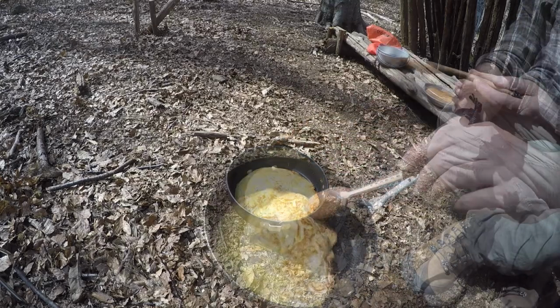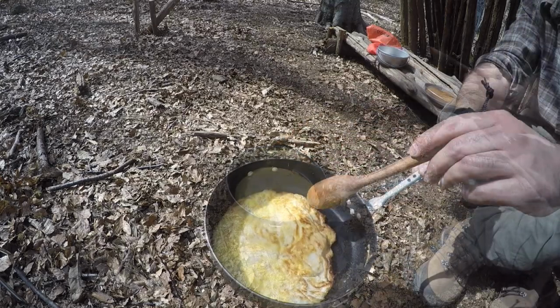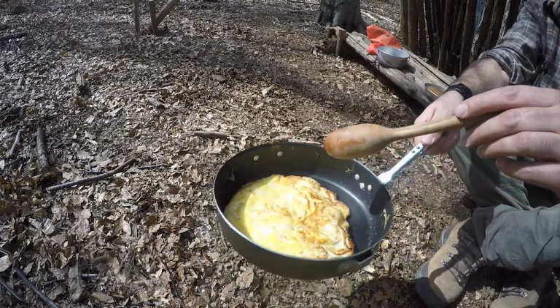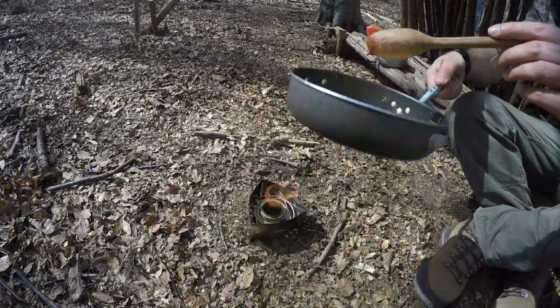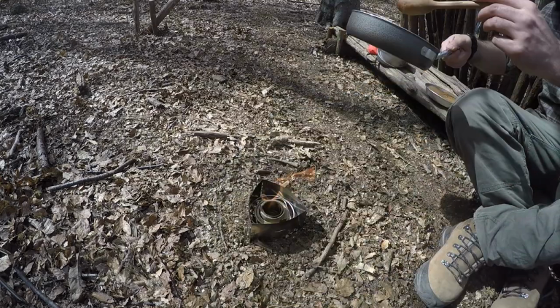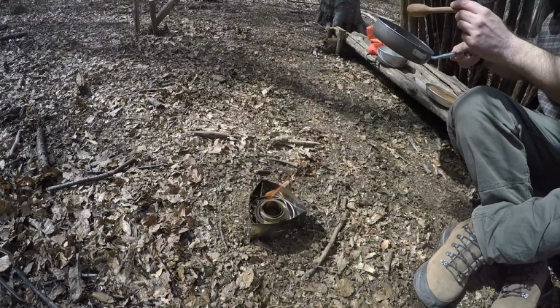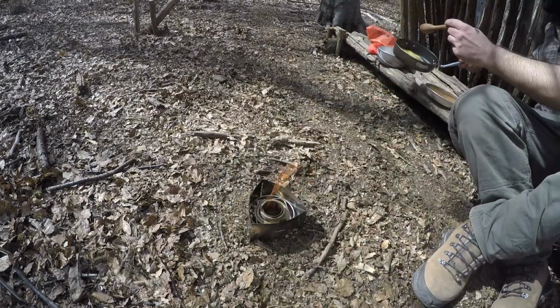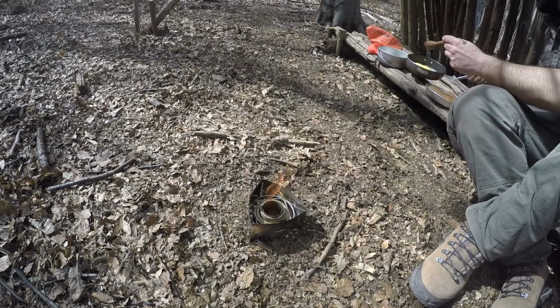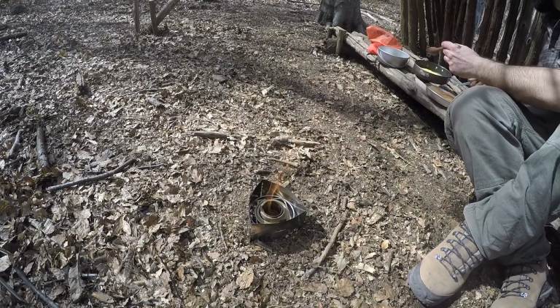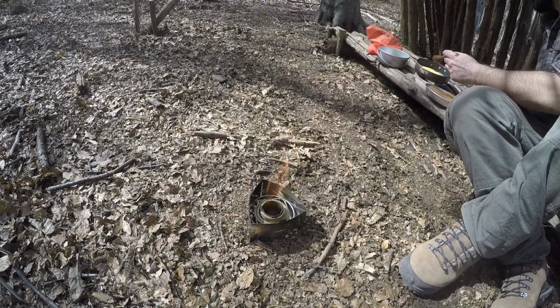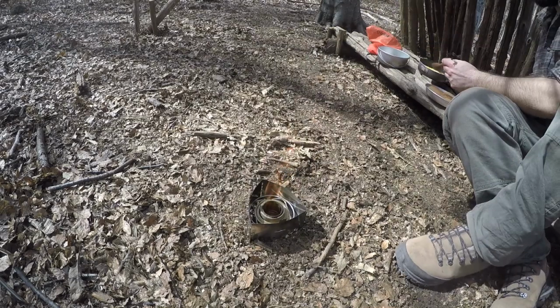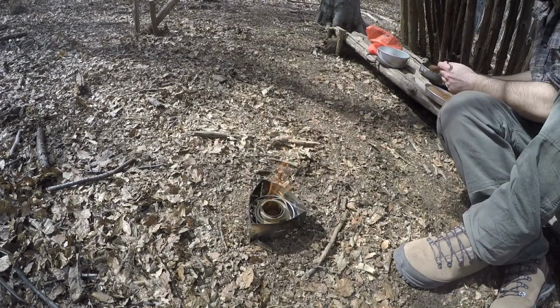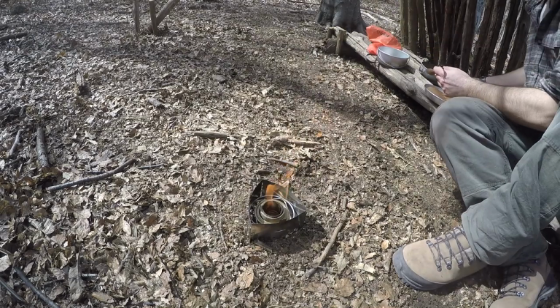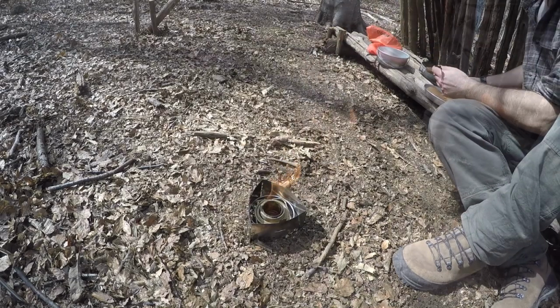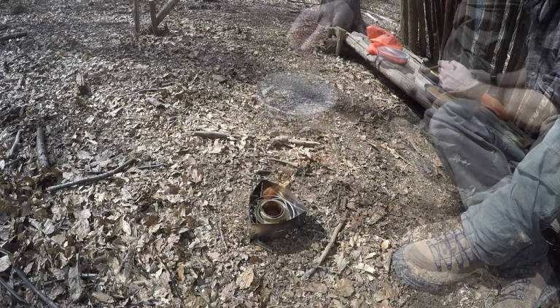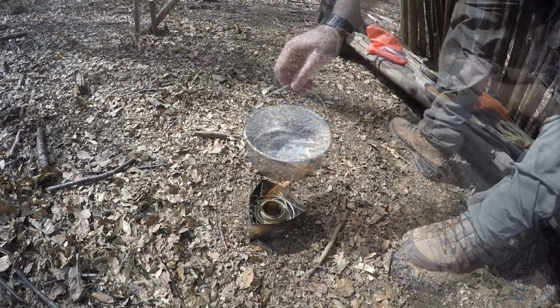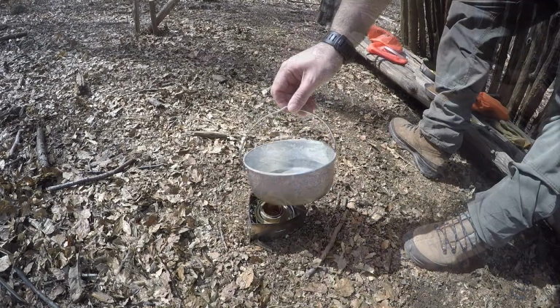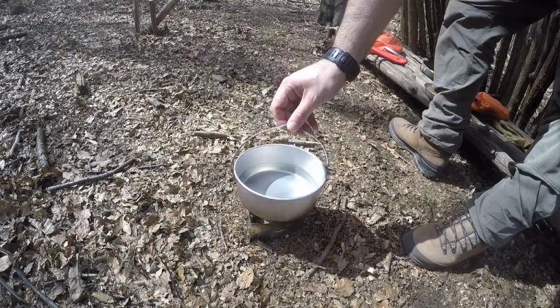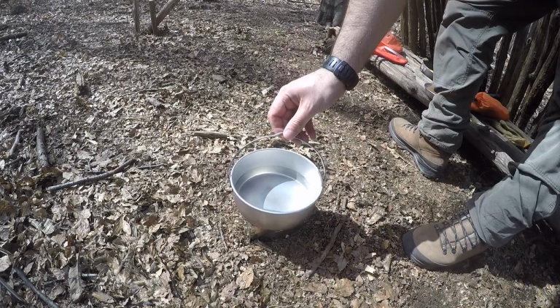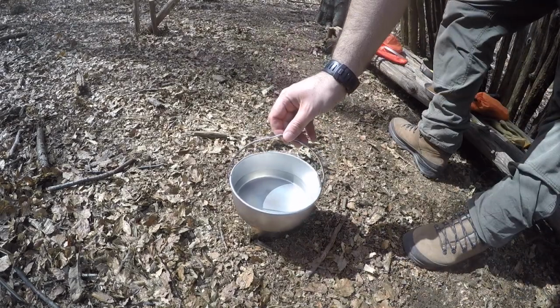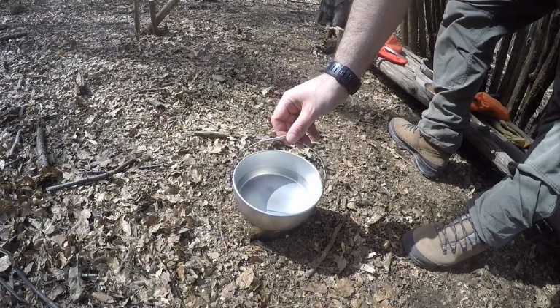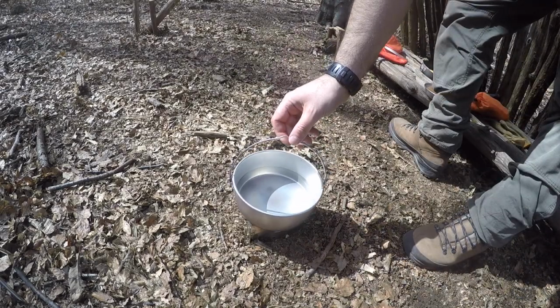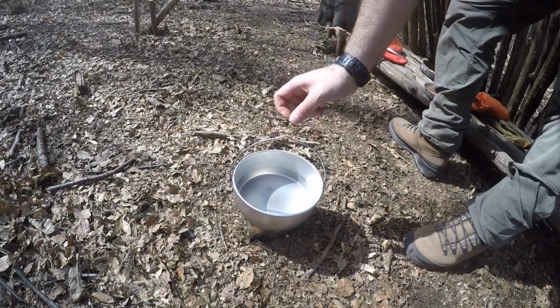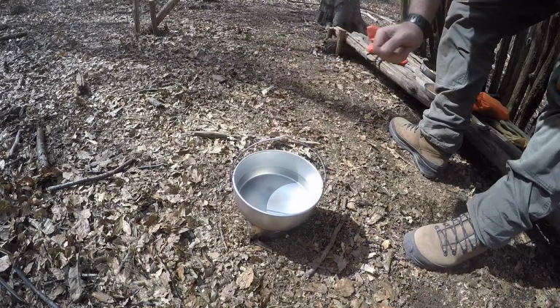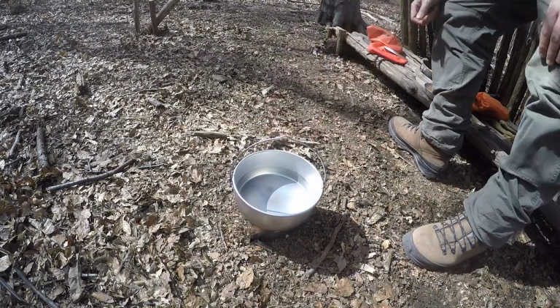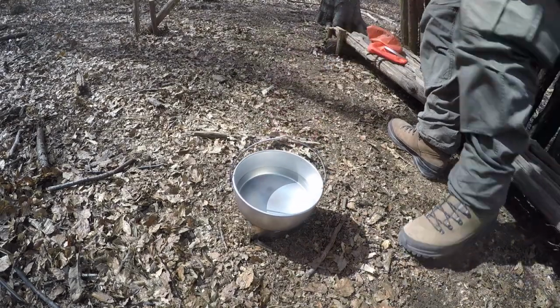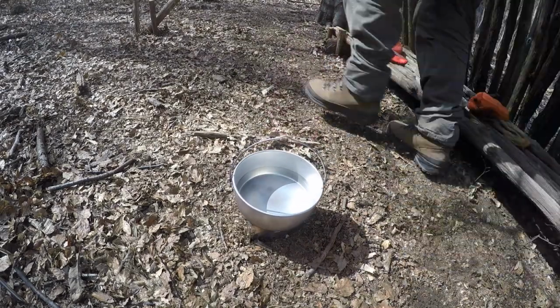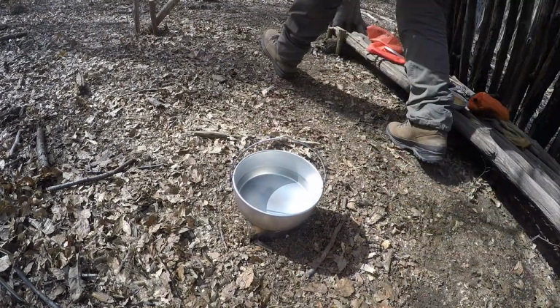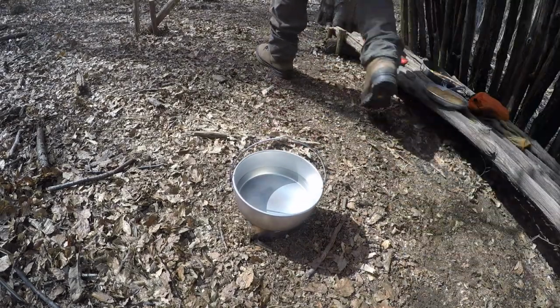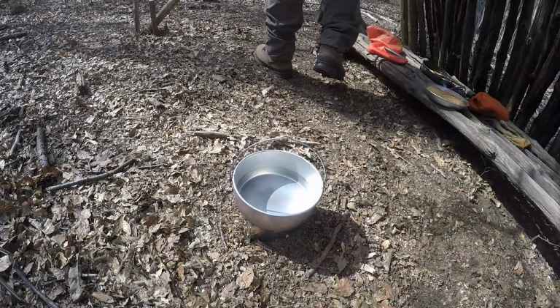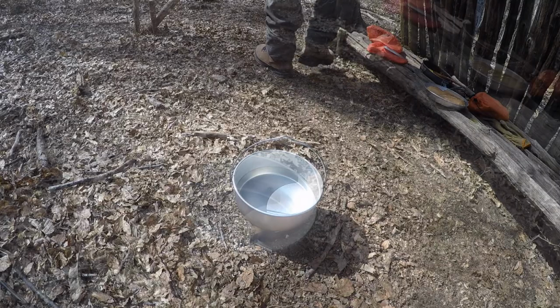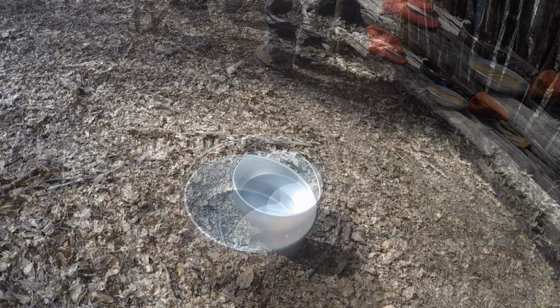The frittata is ready. It's time now to make some cowboy coffee.